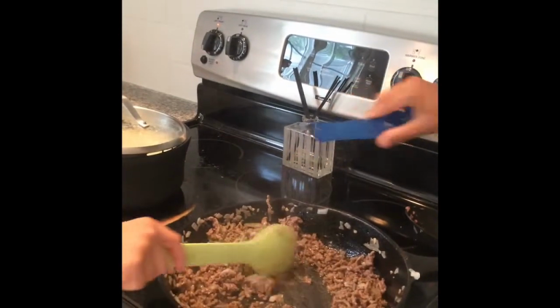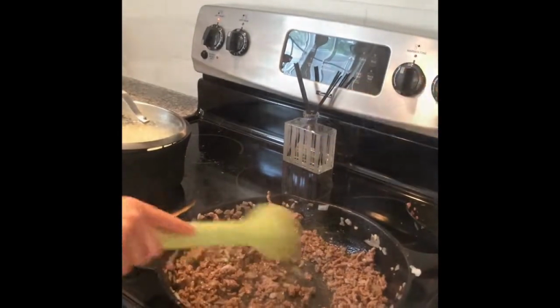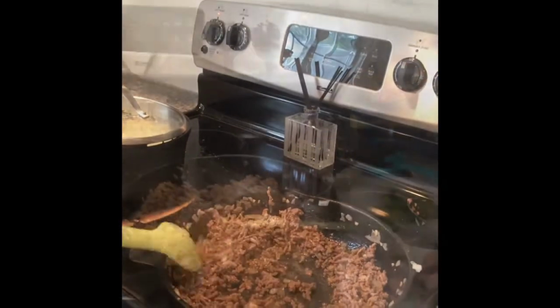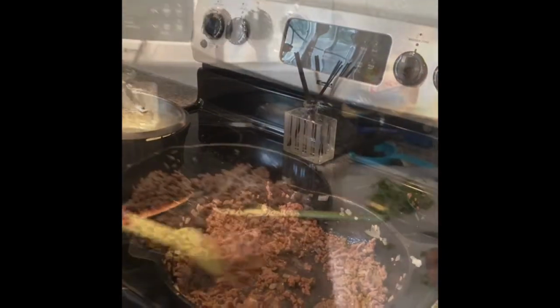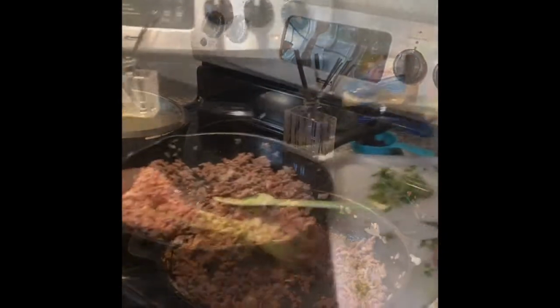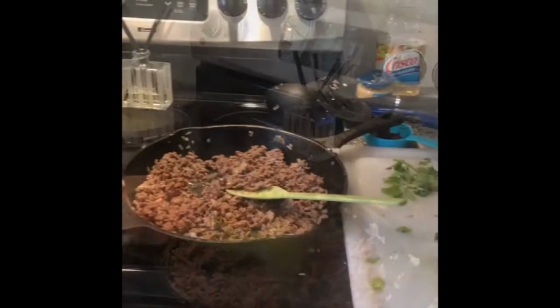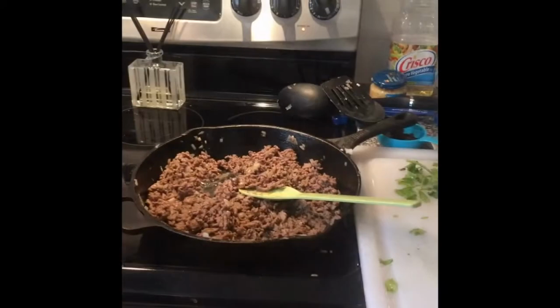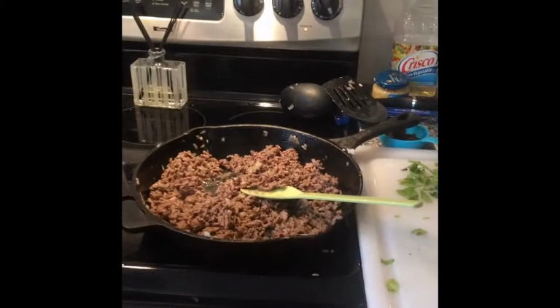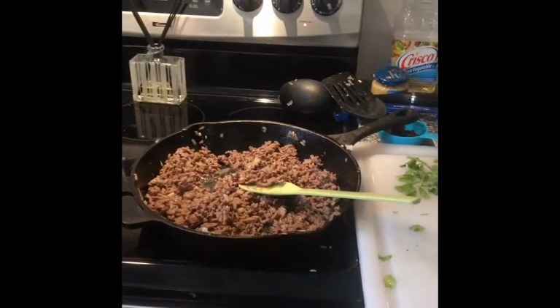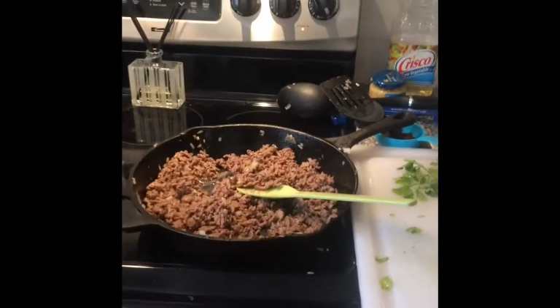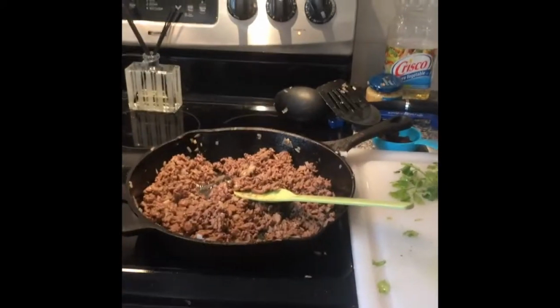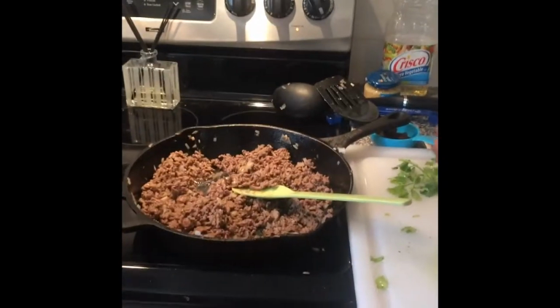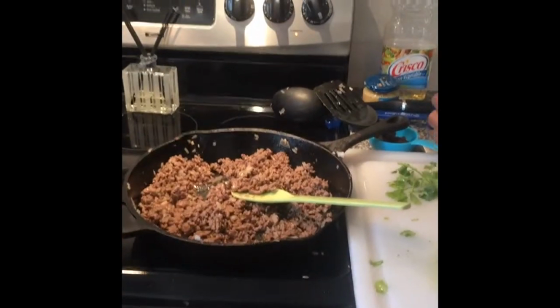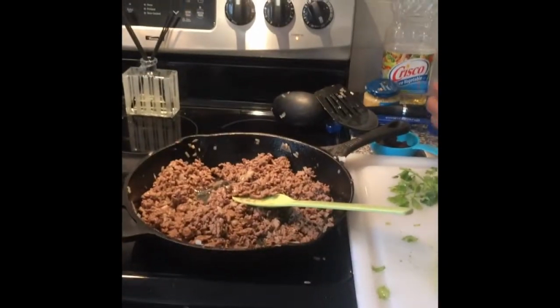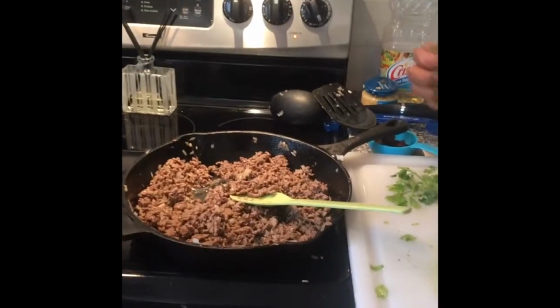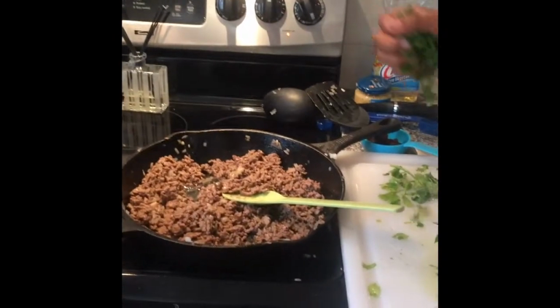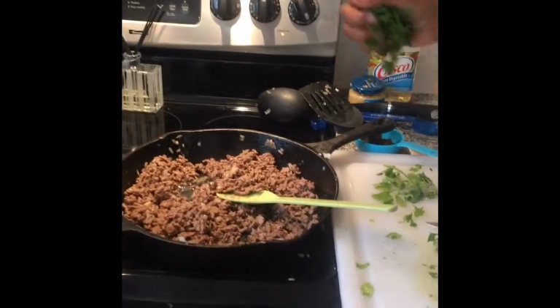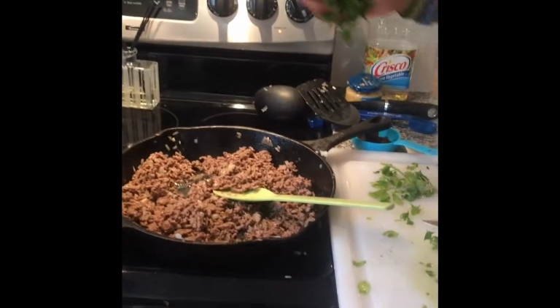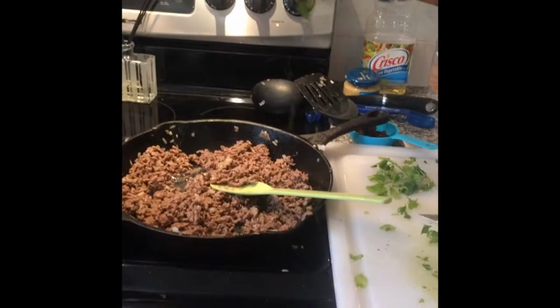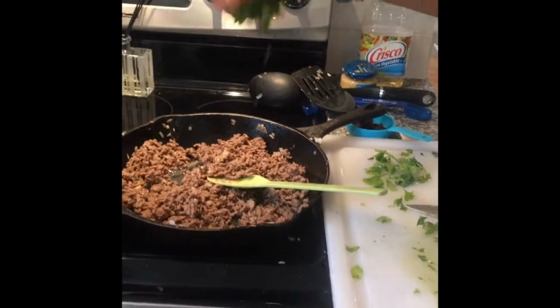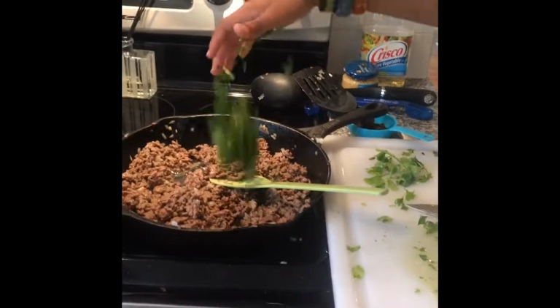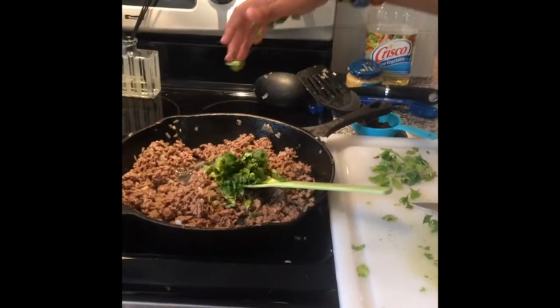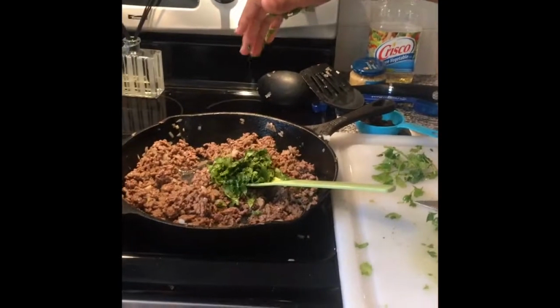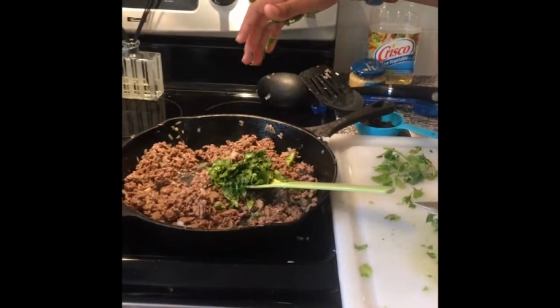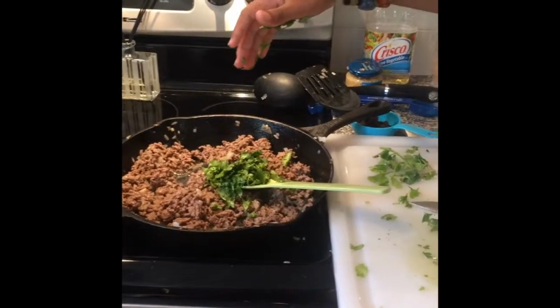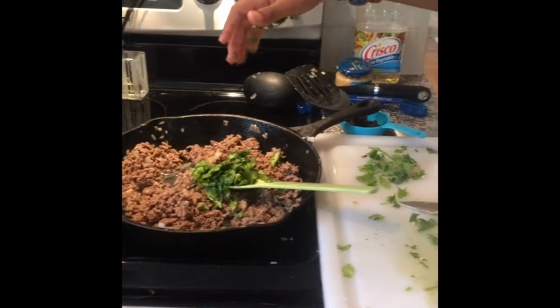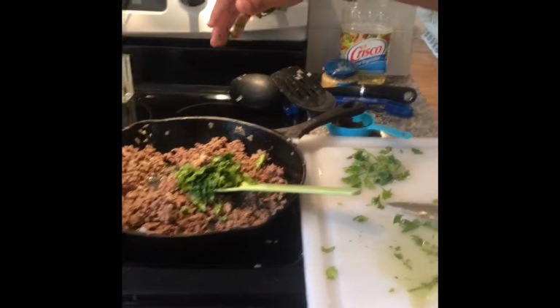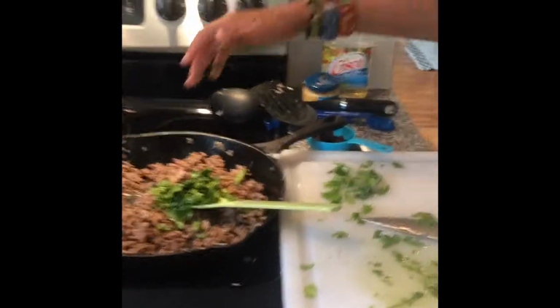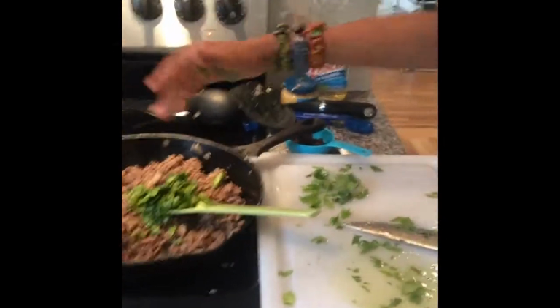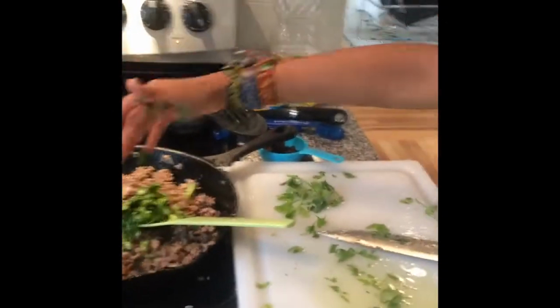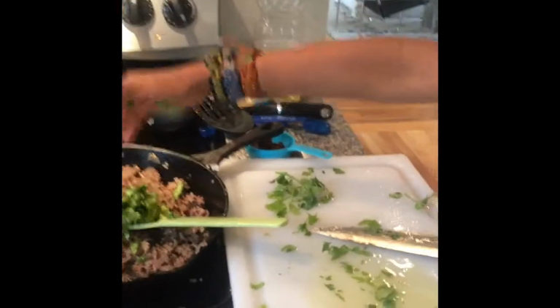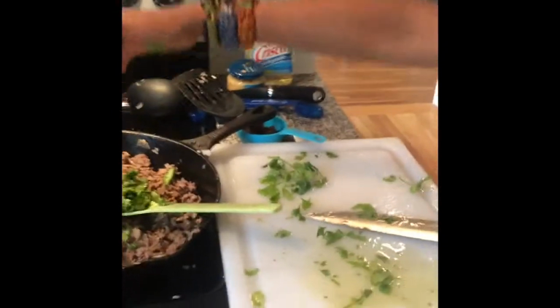Now we will add the cilantro and the raisins.